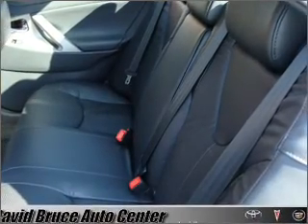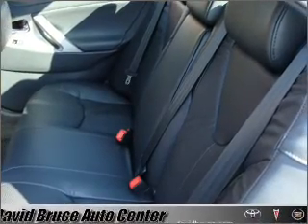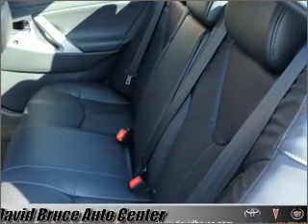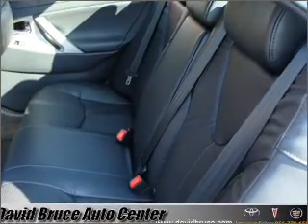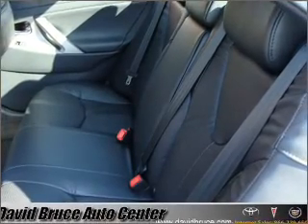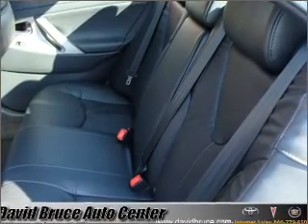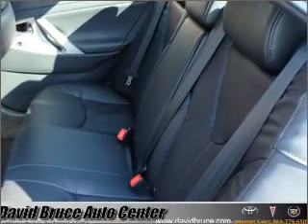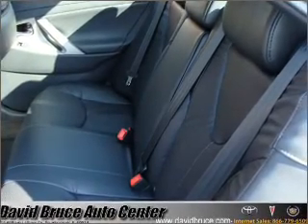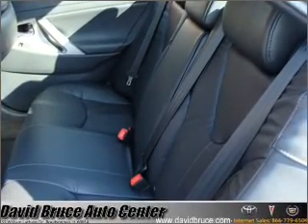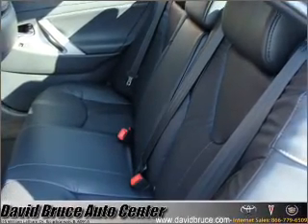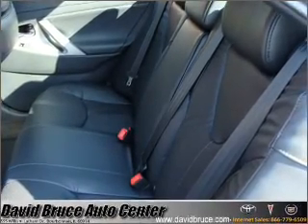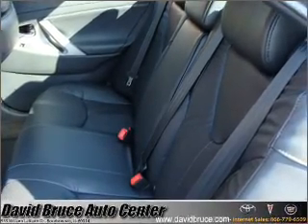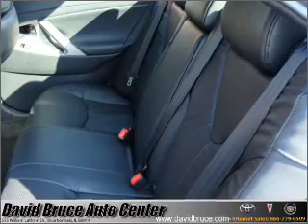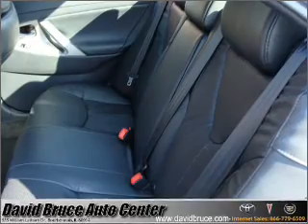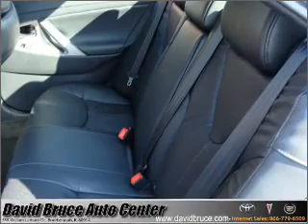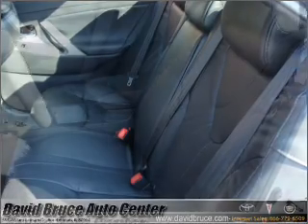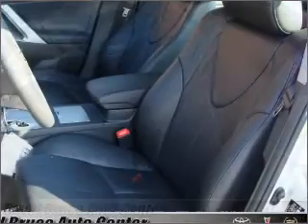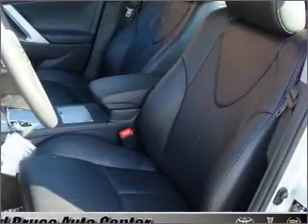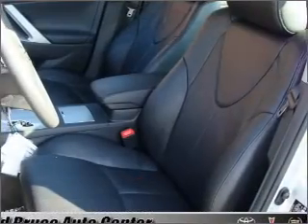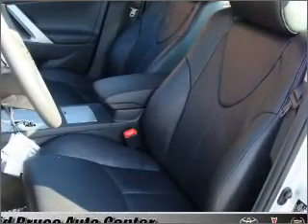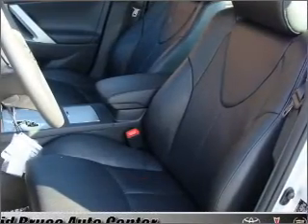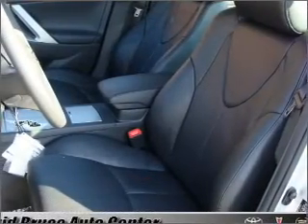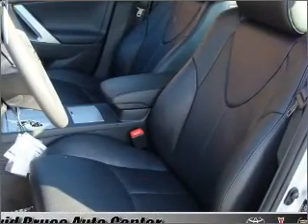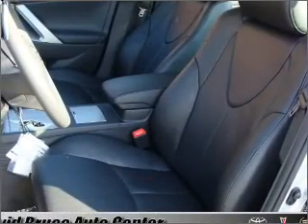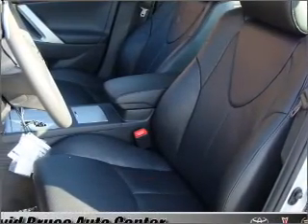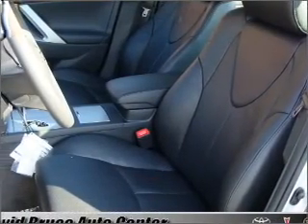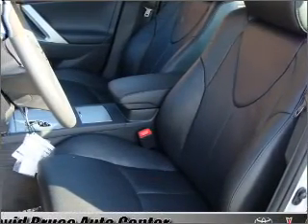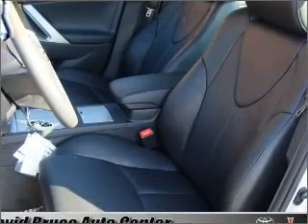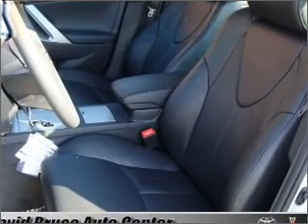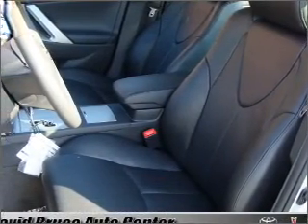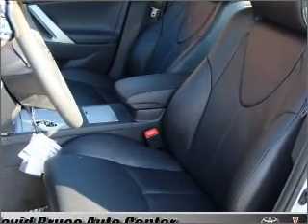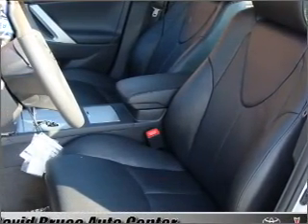Let us put you in the driver's seat today. Call or click to contact us. We'll see you next time.